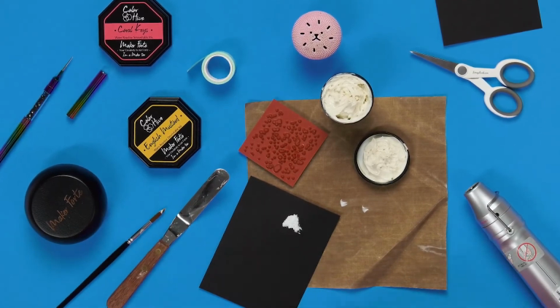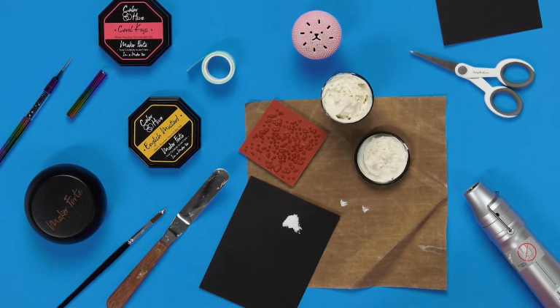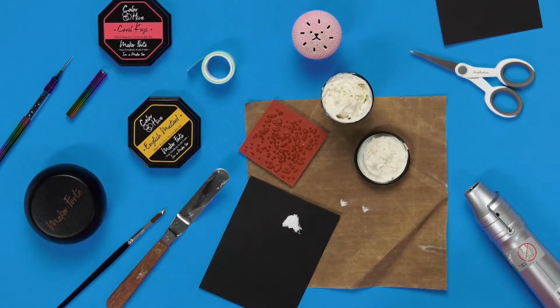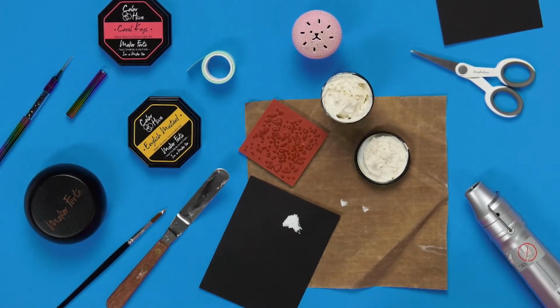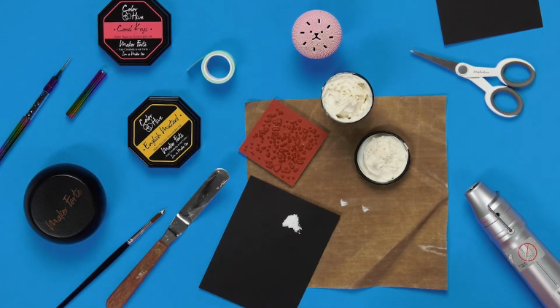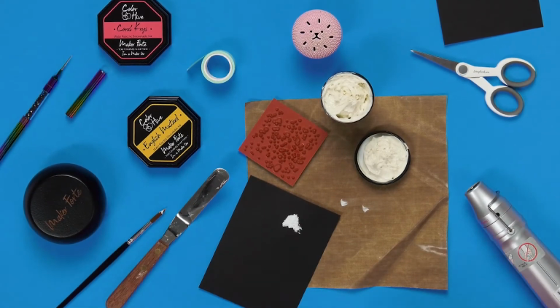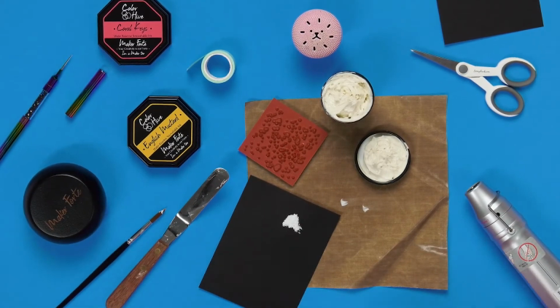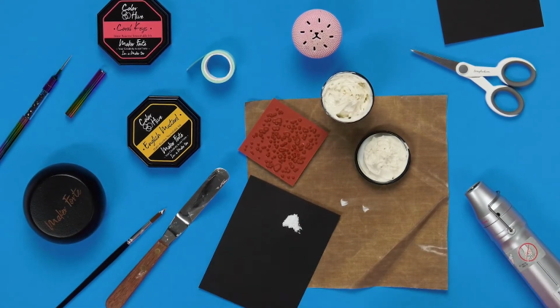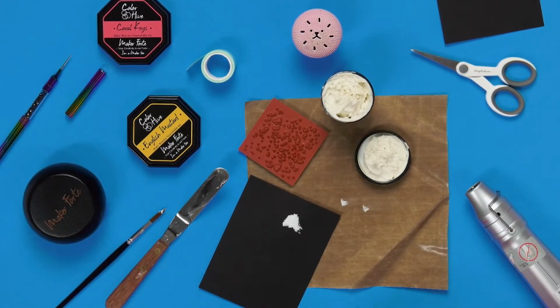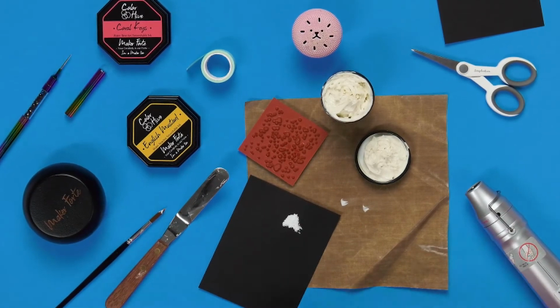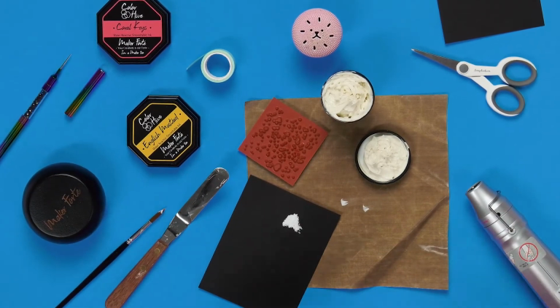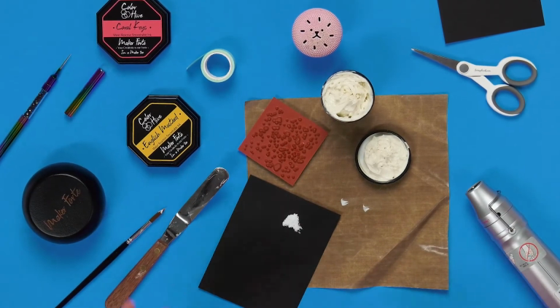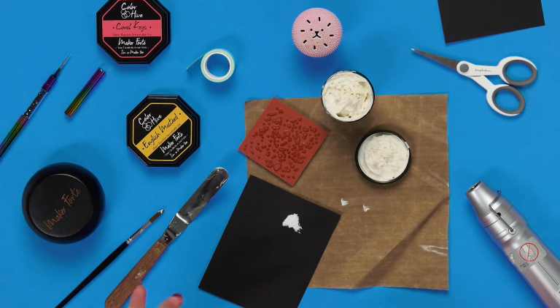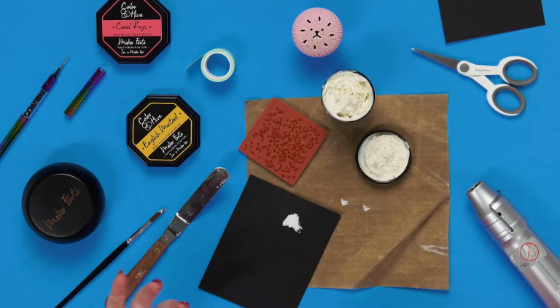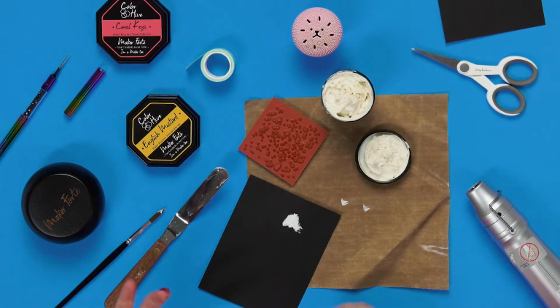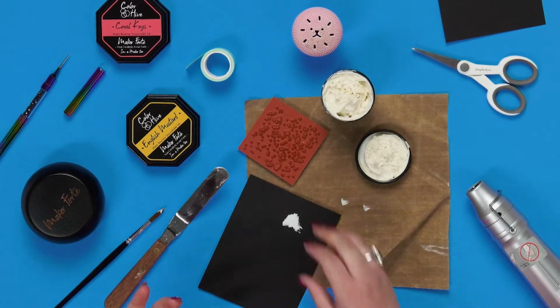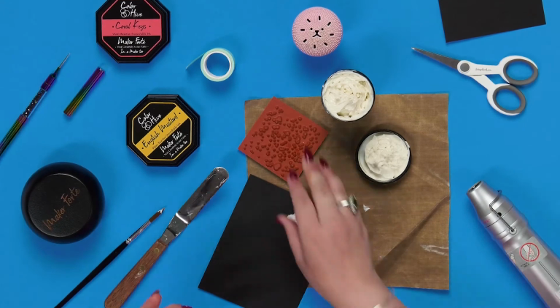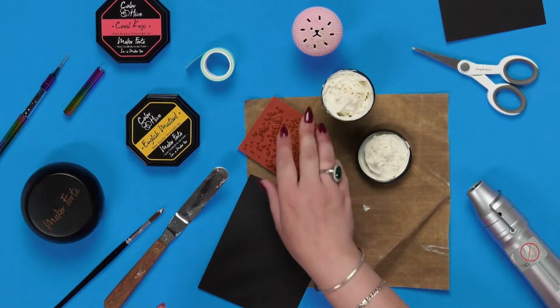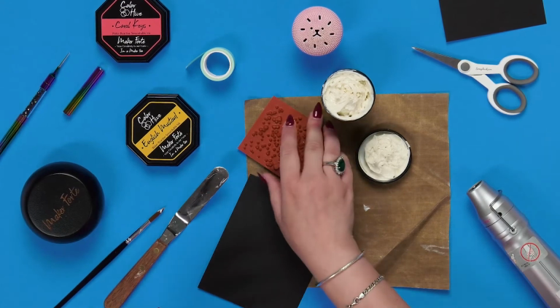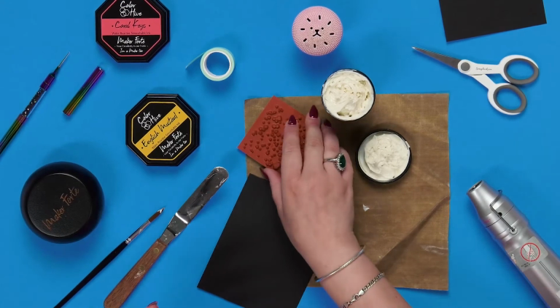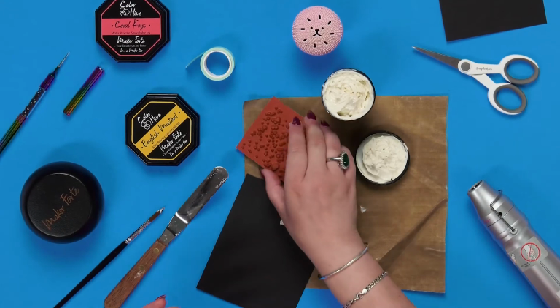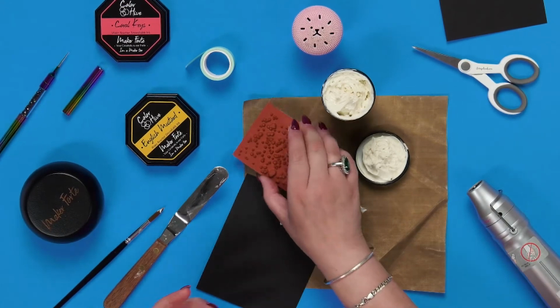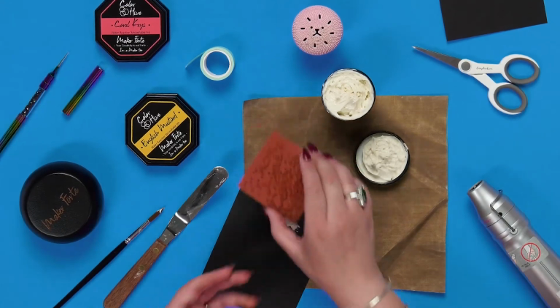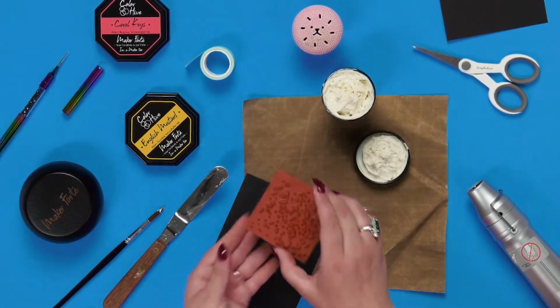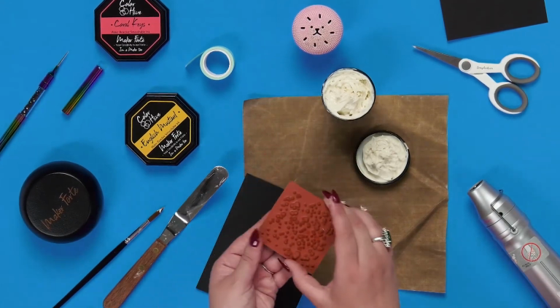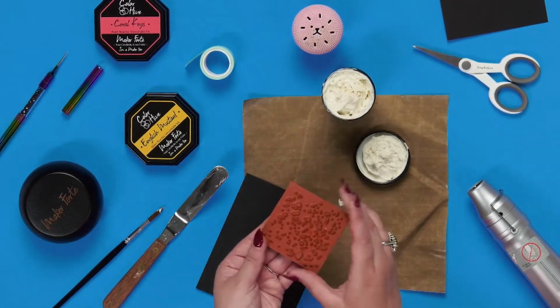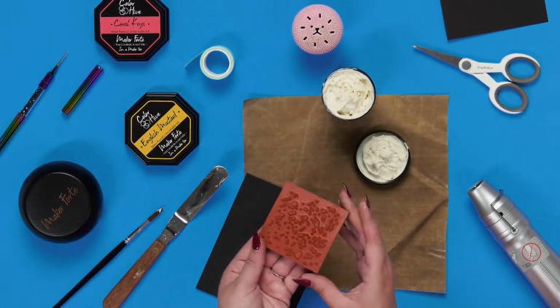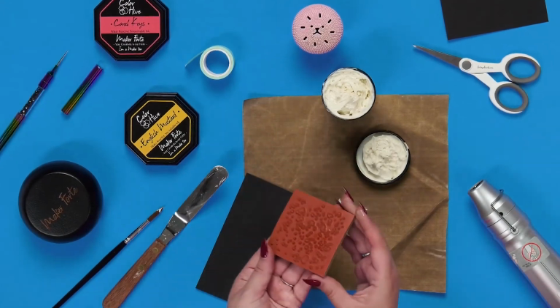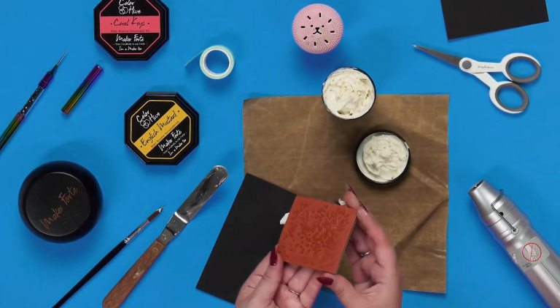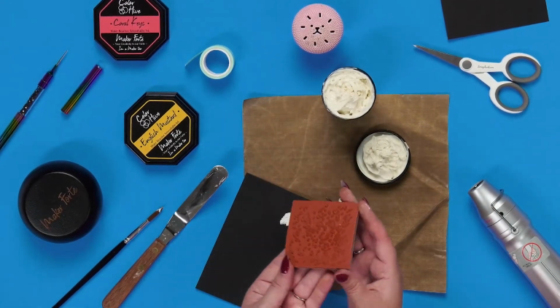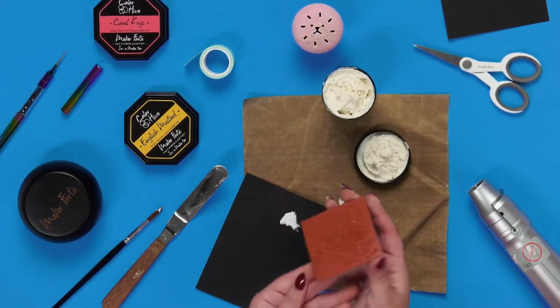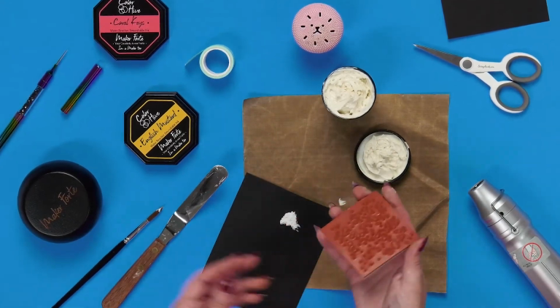If you want to, you can put a little spritz of hairspray over the top and that will keep all of those fibers together. Another way you can use it is to stamp with it.